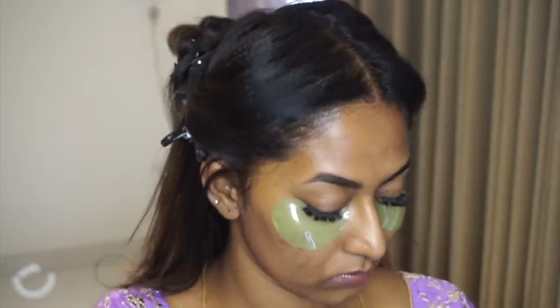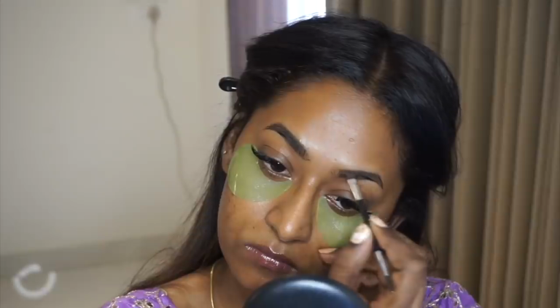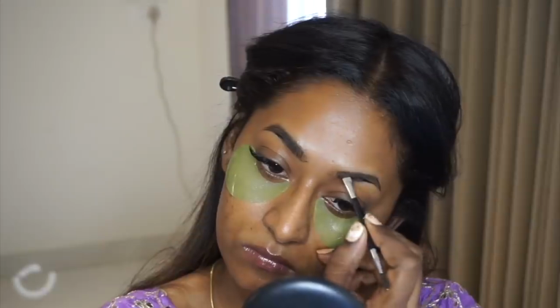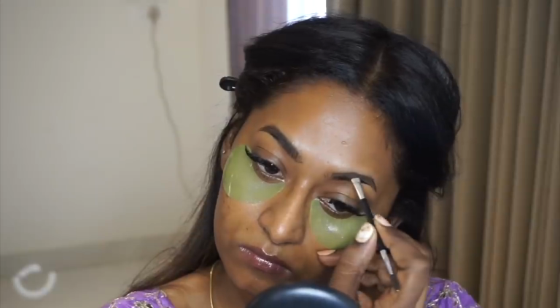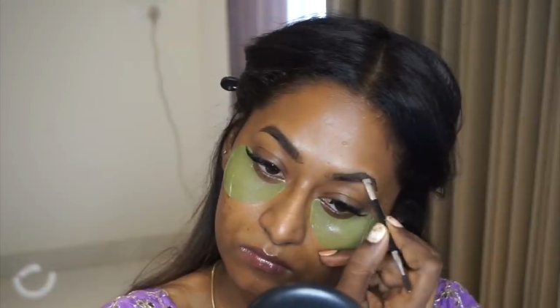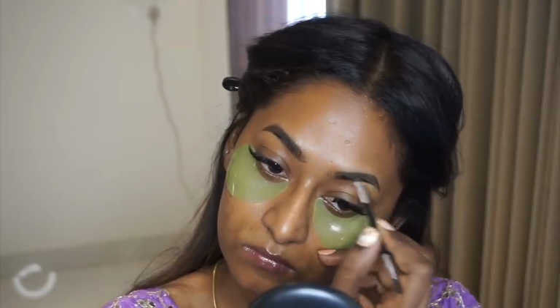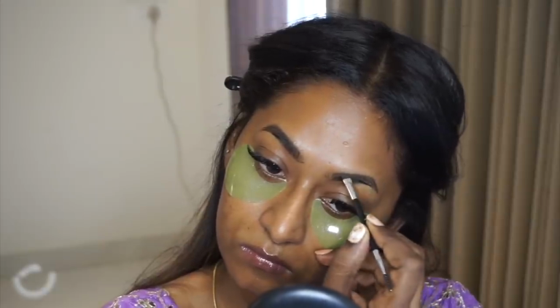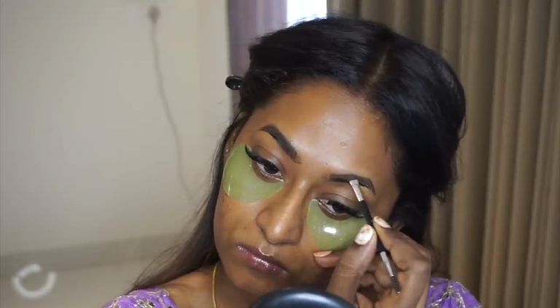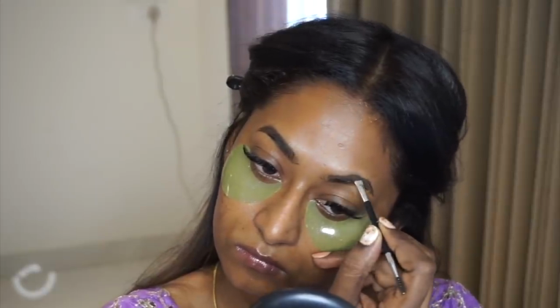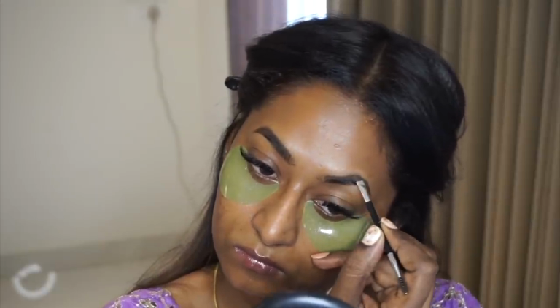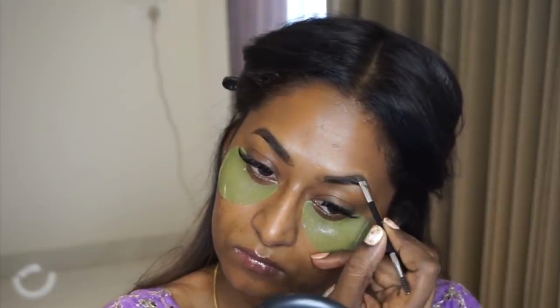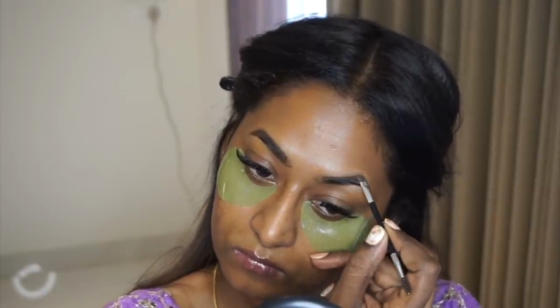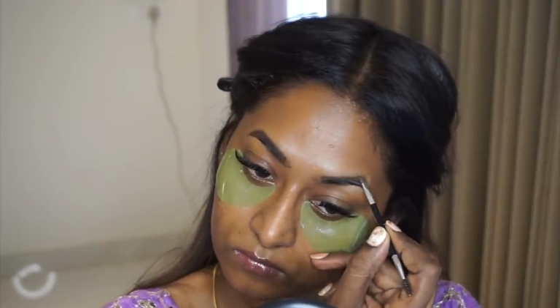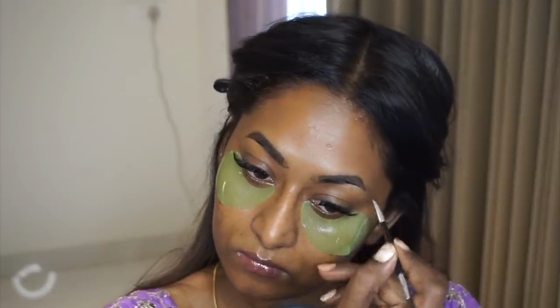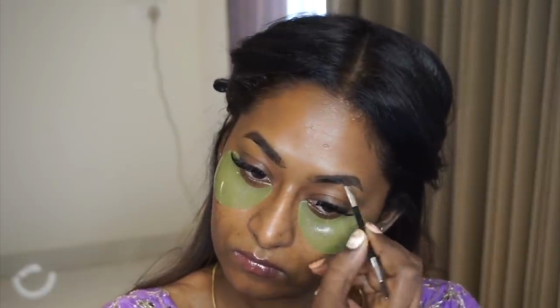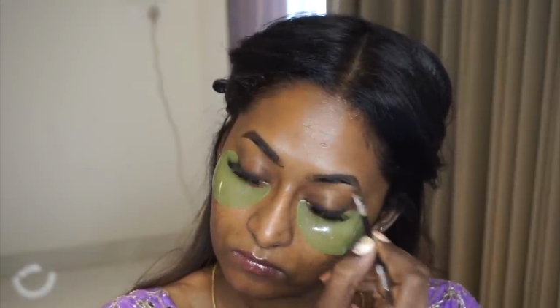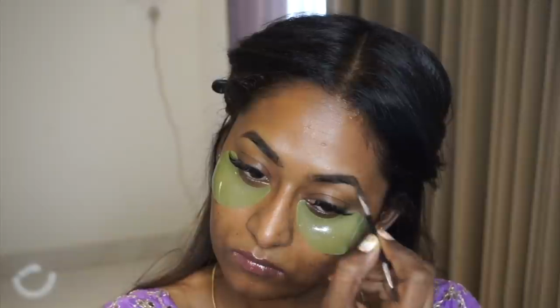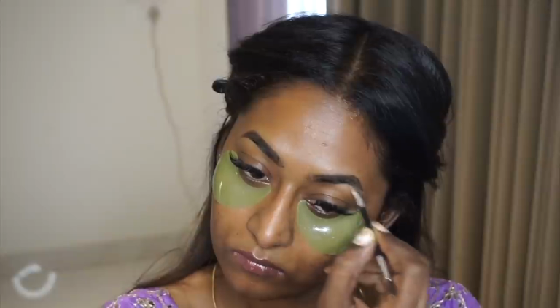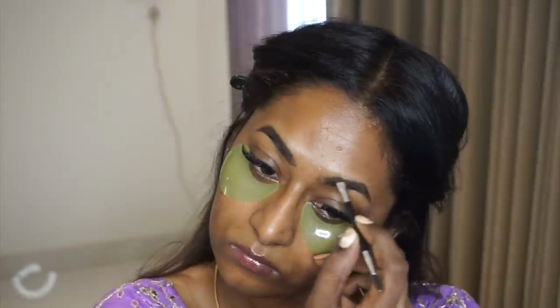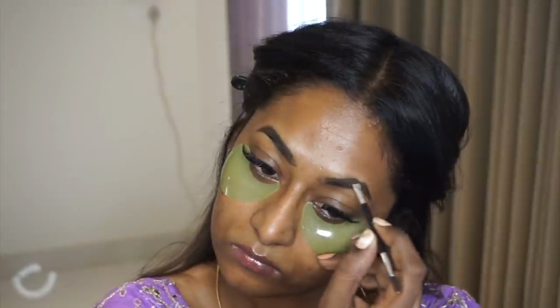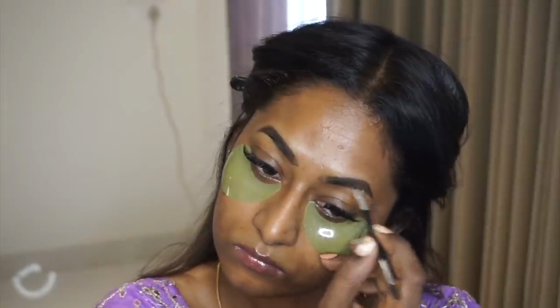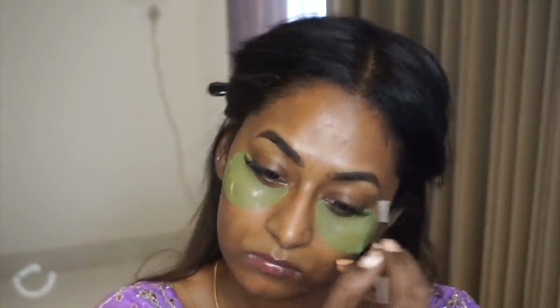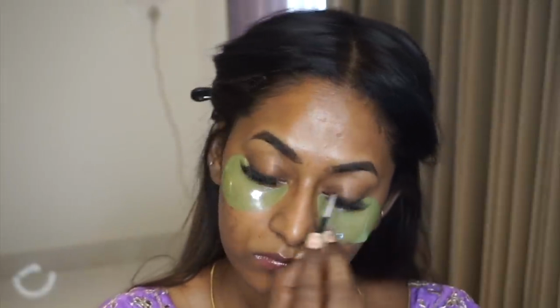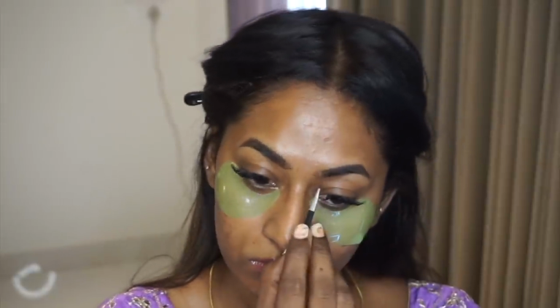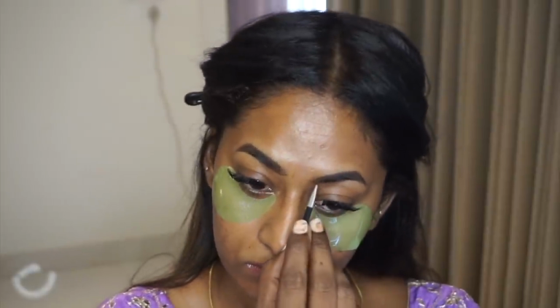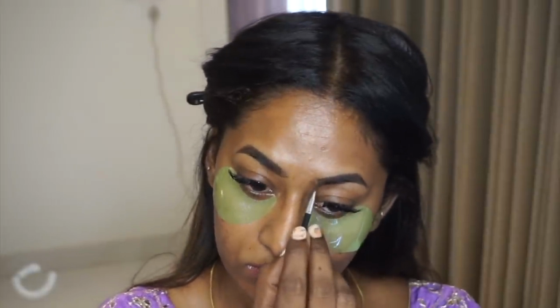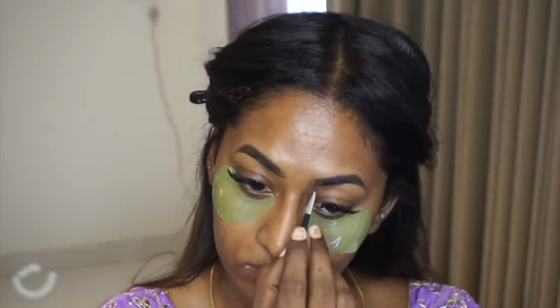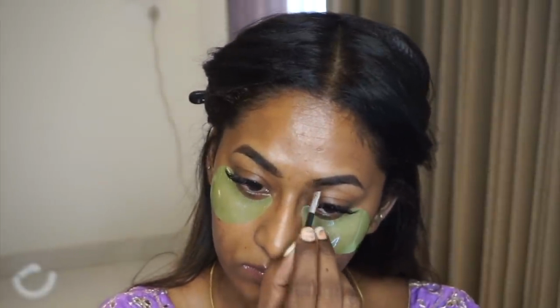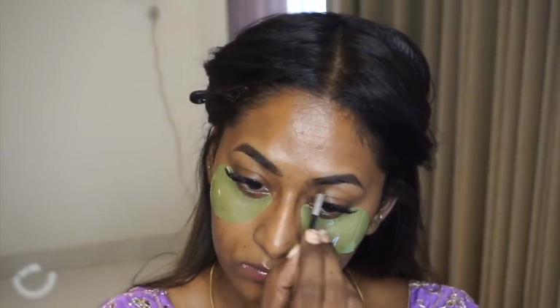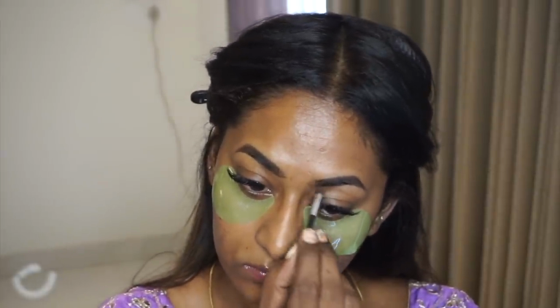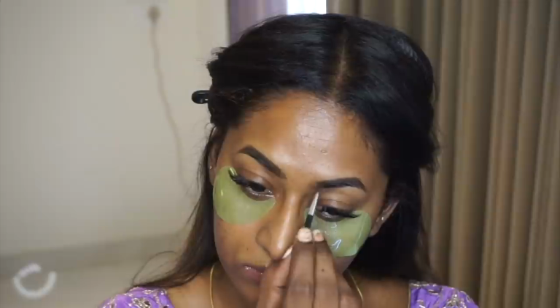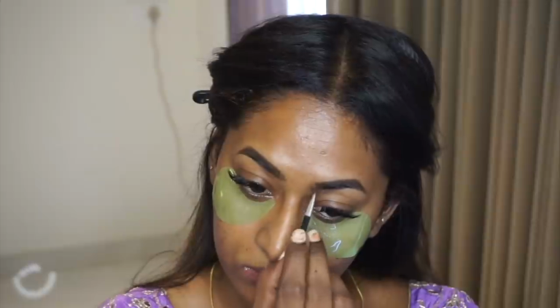I took the PAC Eyebrow Definer Kit and just filled in any gaps that I could see on my eyebrows.